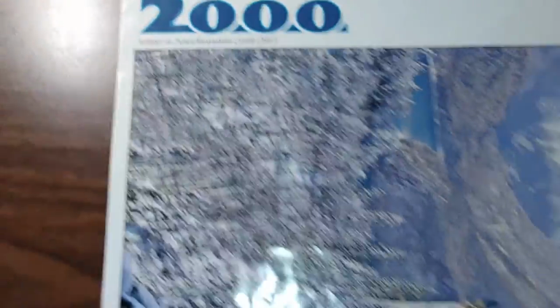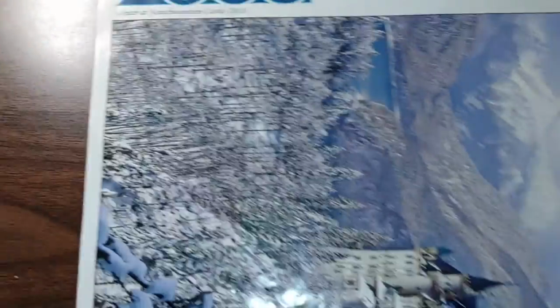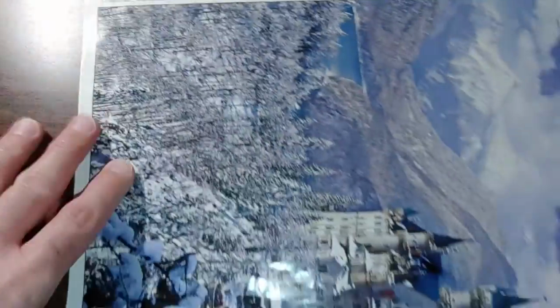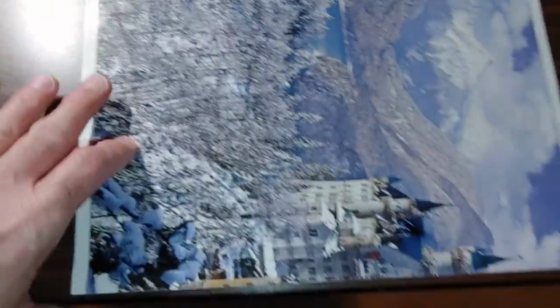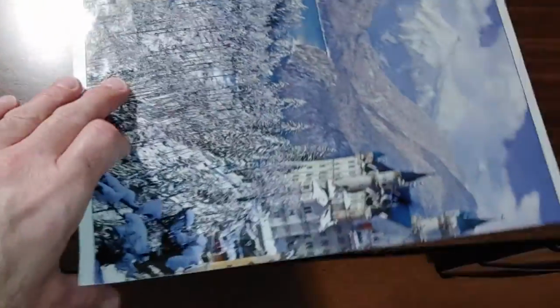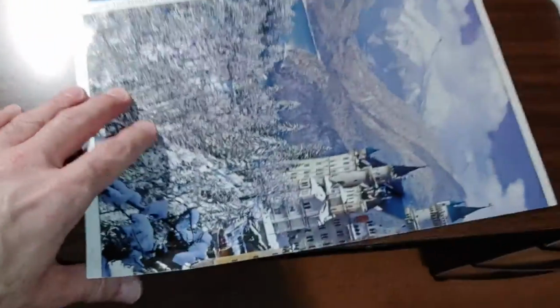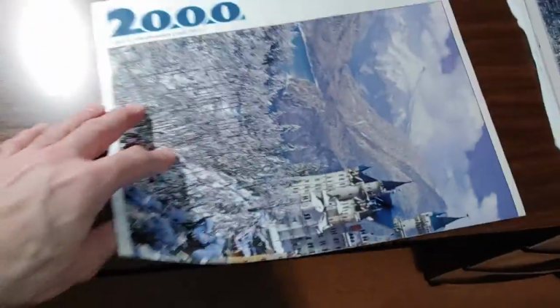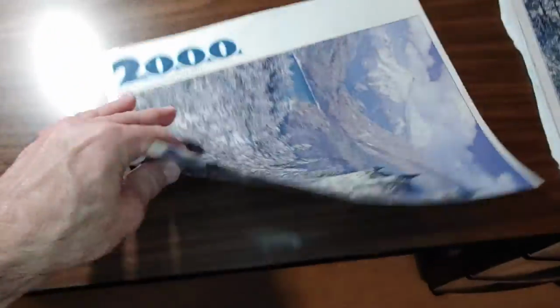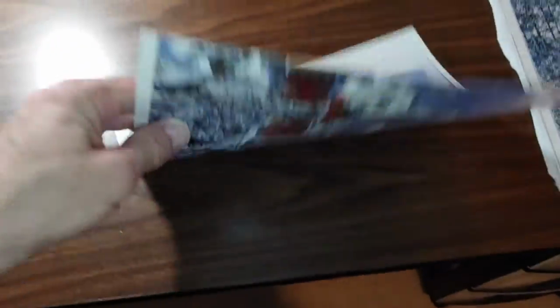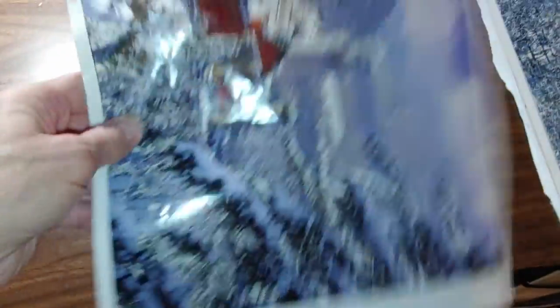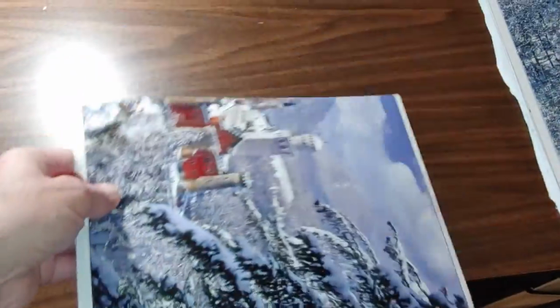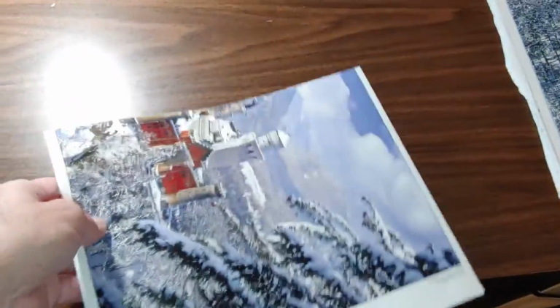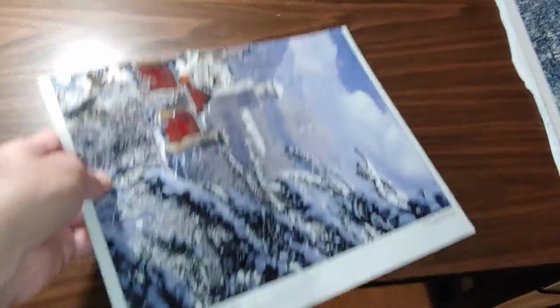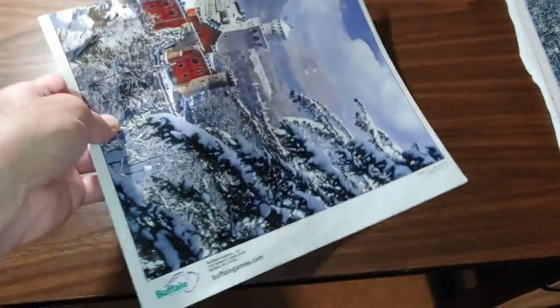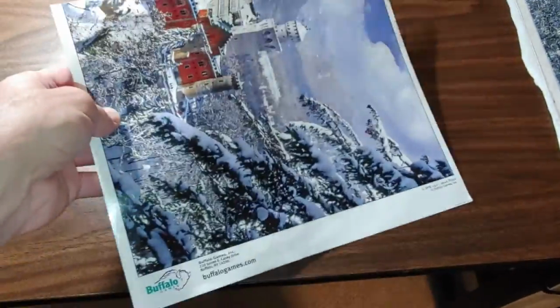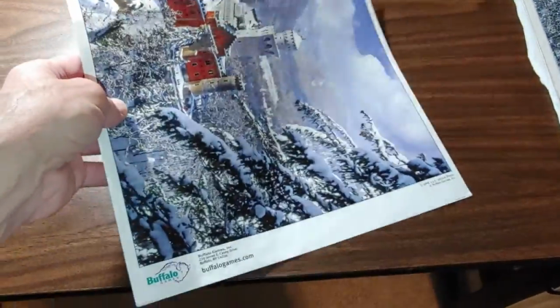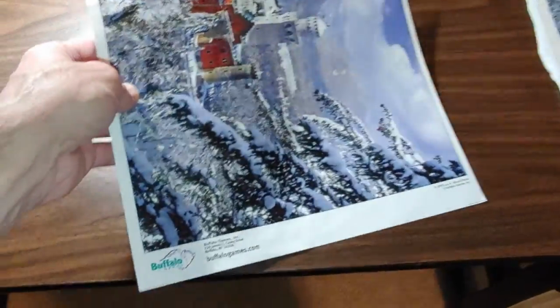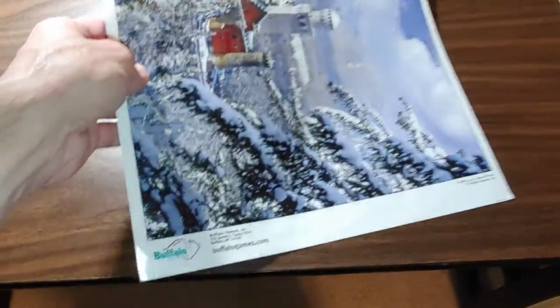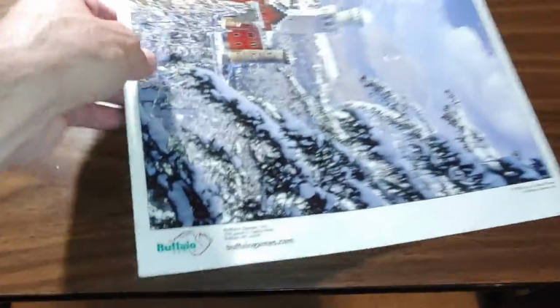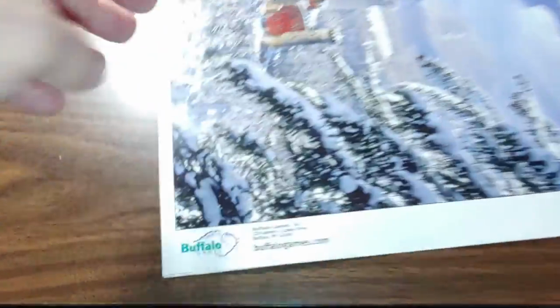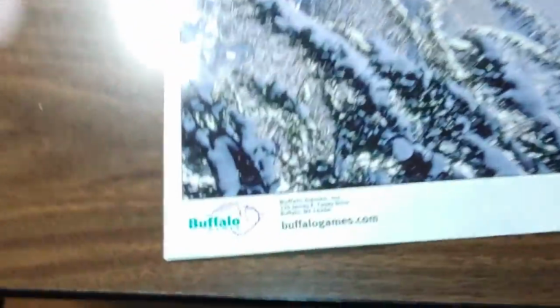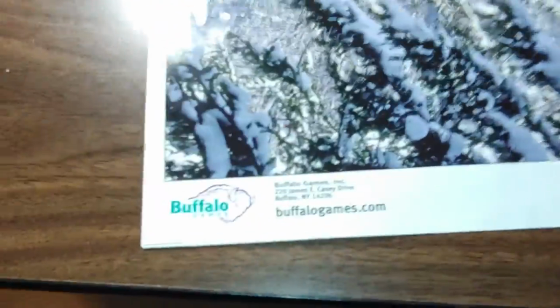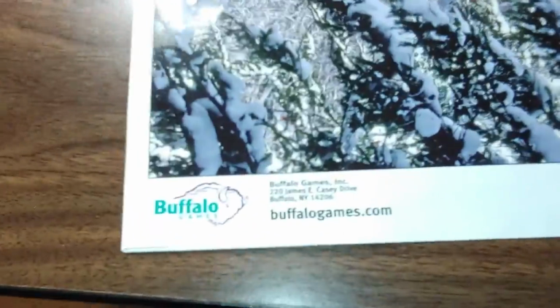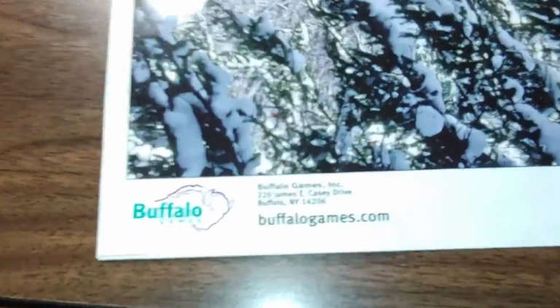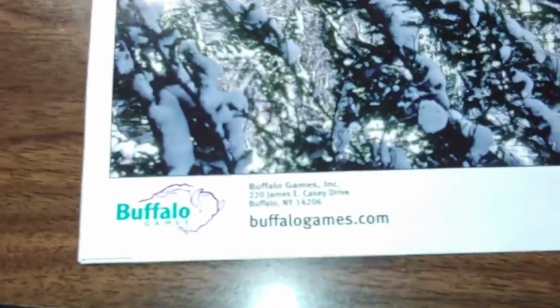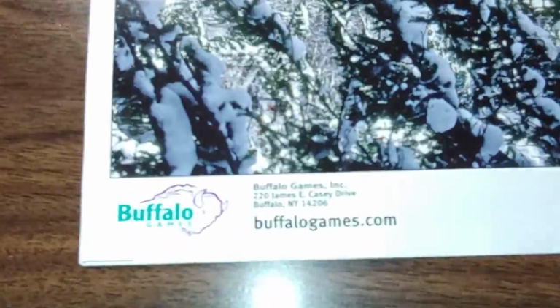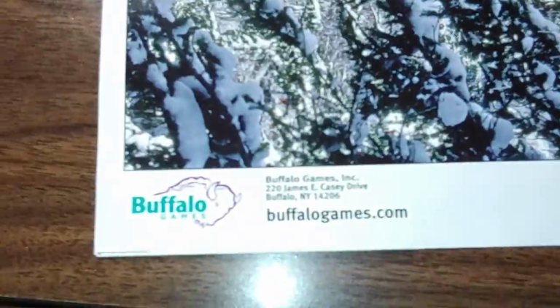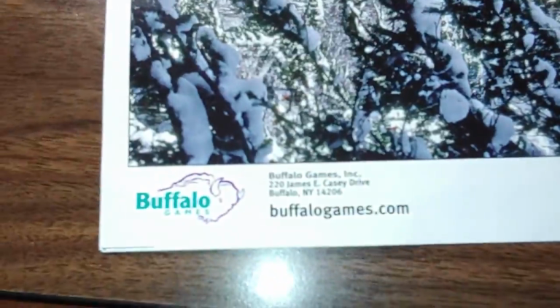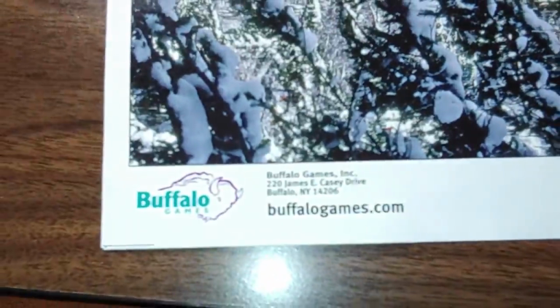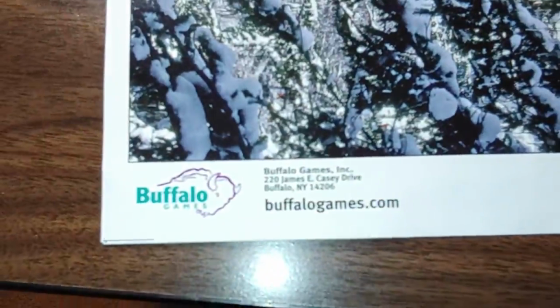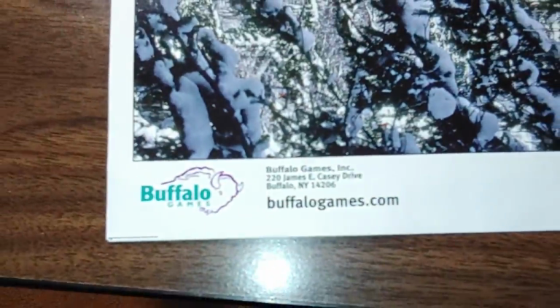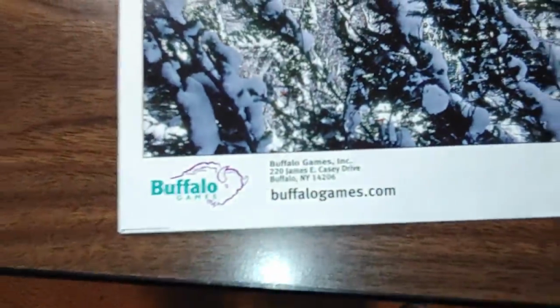This is the picture that comes with it to help you put it together. You can see there, Buffalo Games.